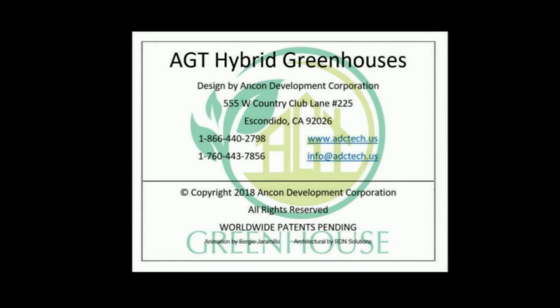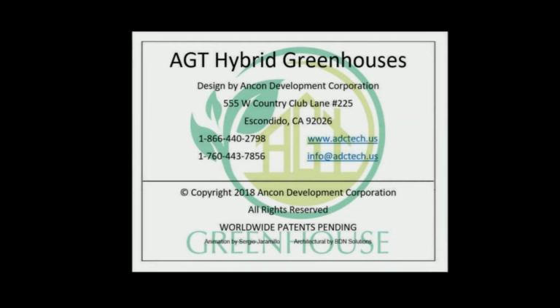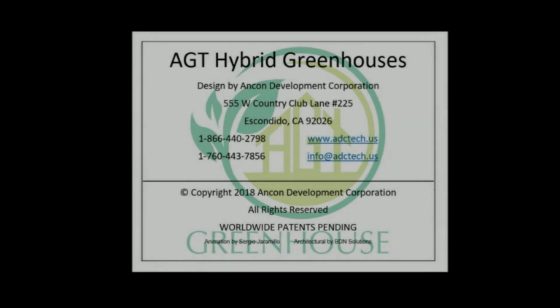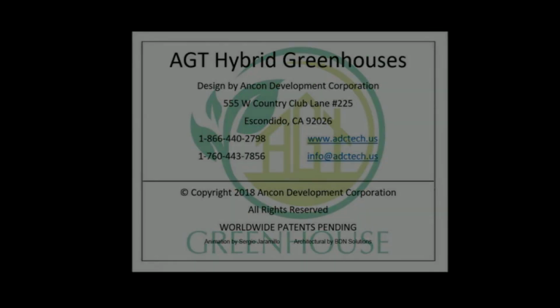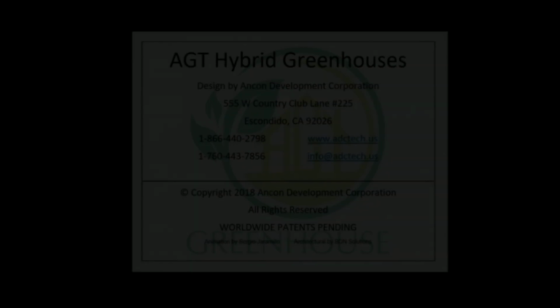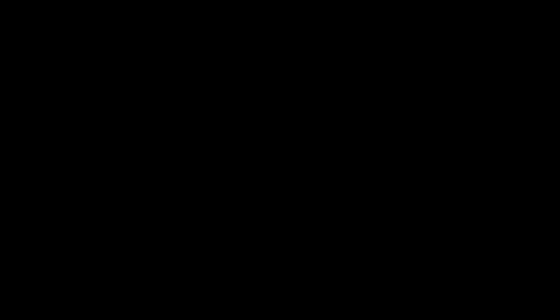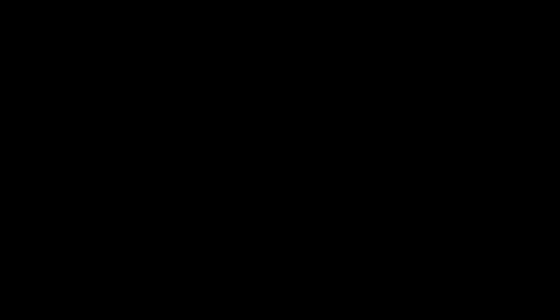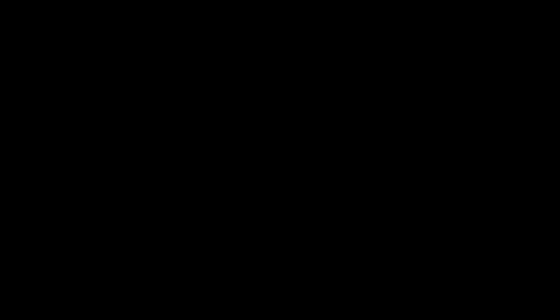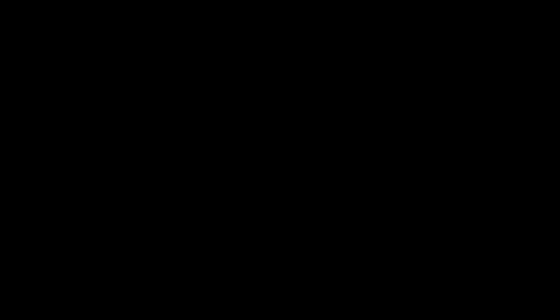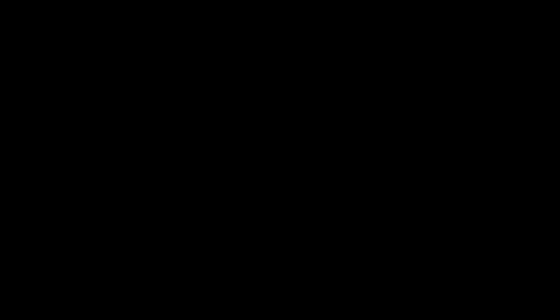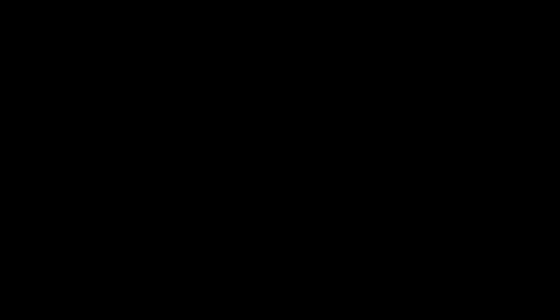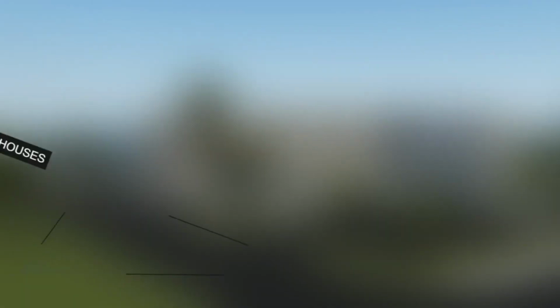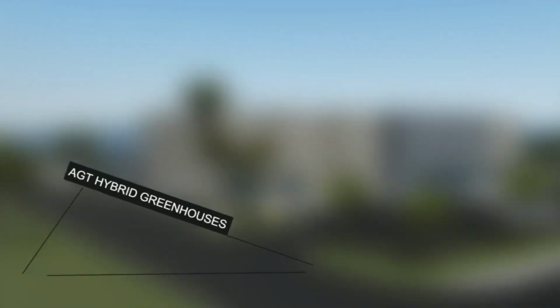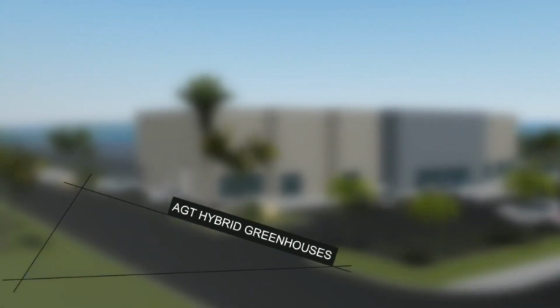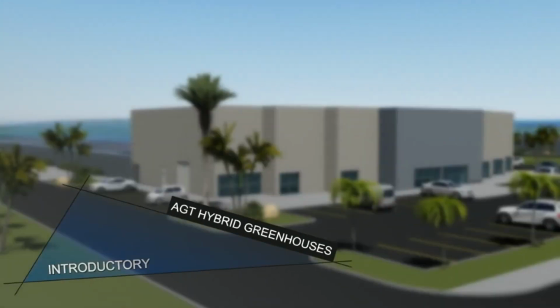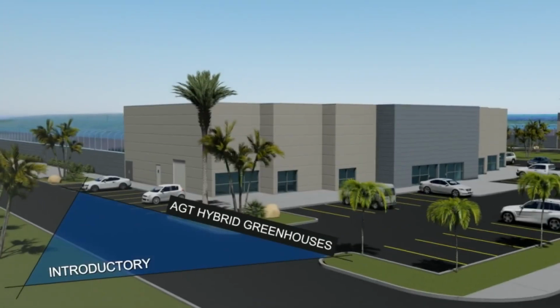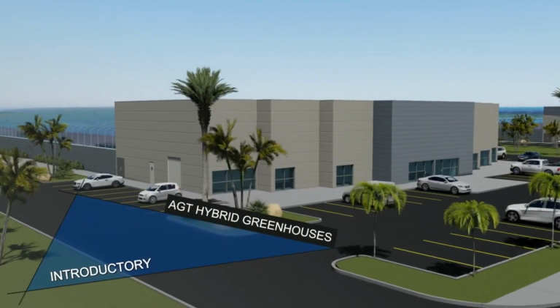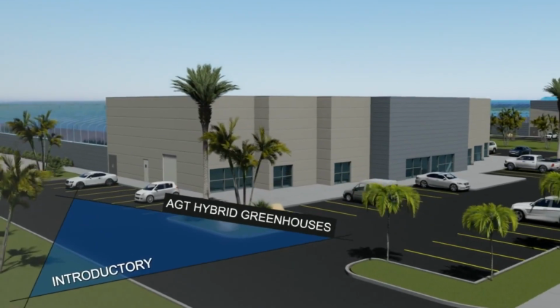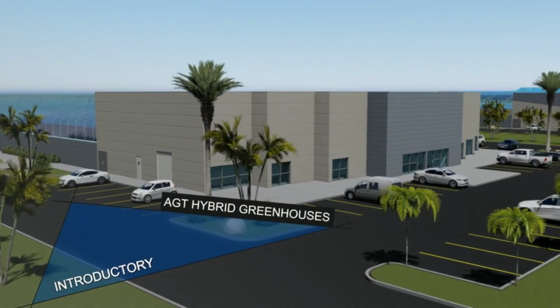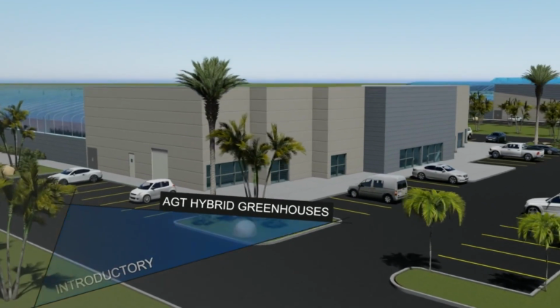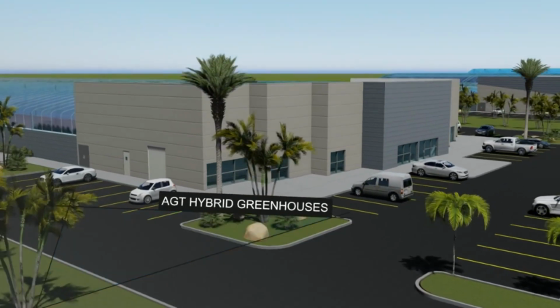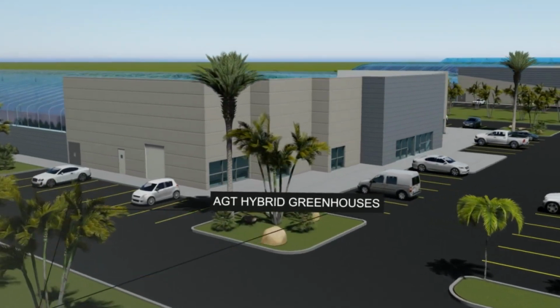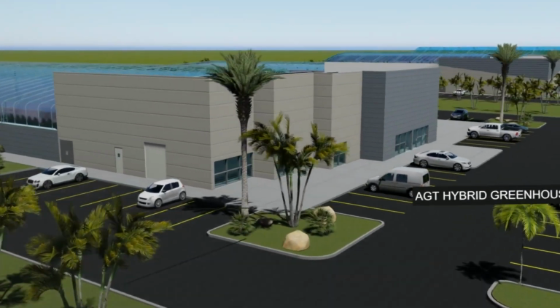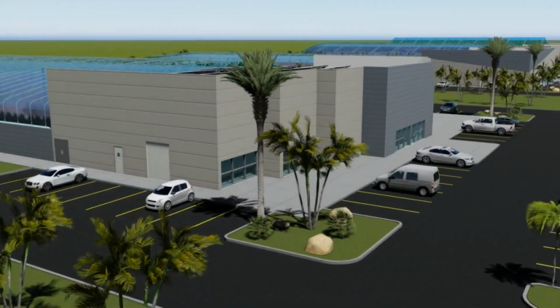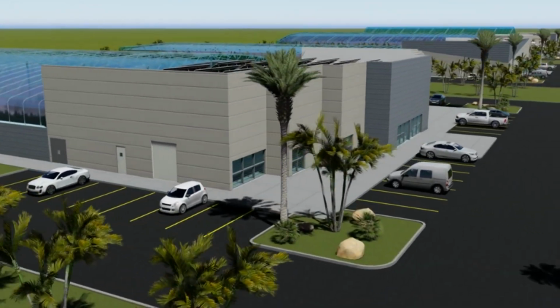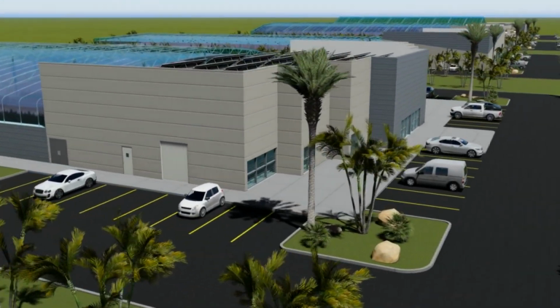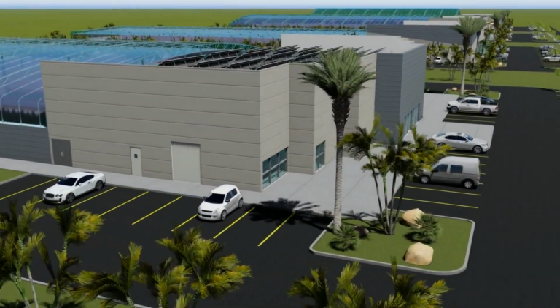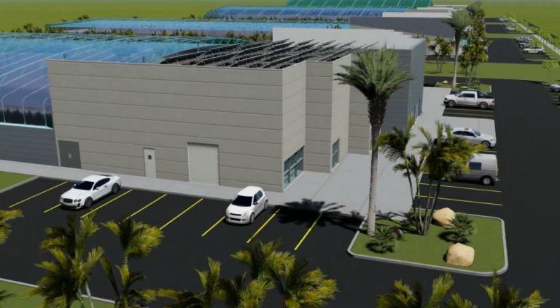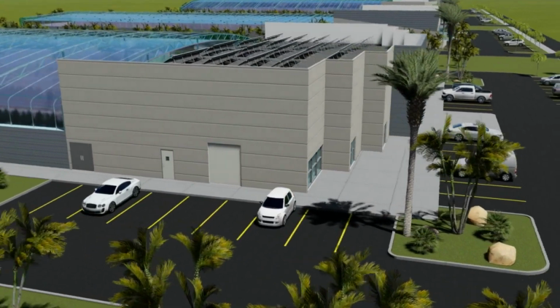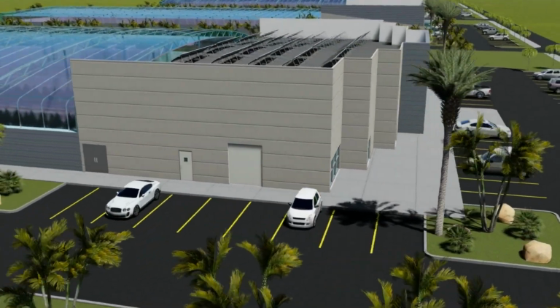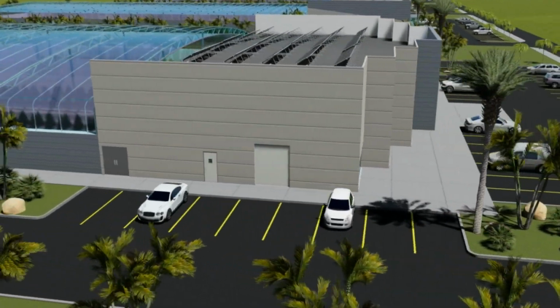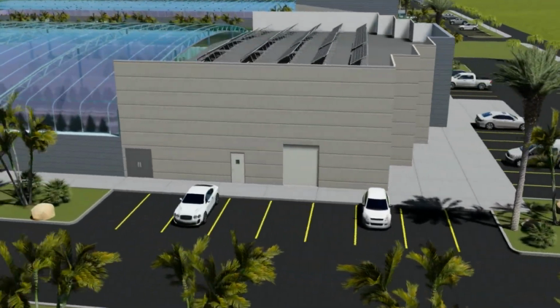Welcome to AGT Hybrid Greenhouses, a new exceptional product of advanced greenhouse technology.